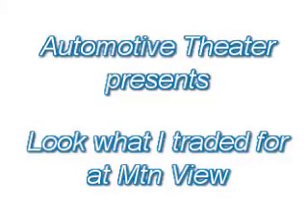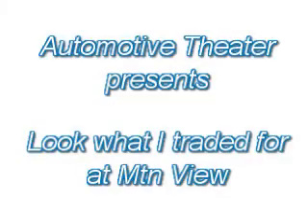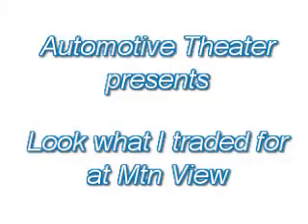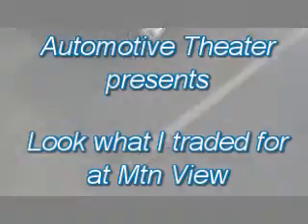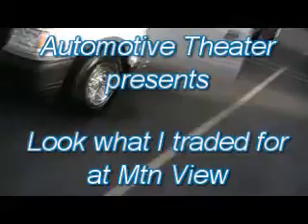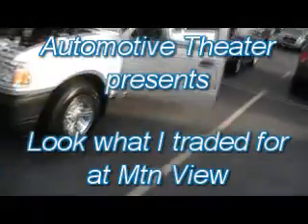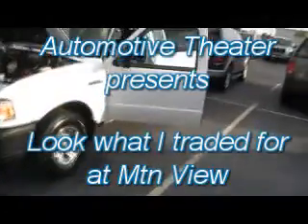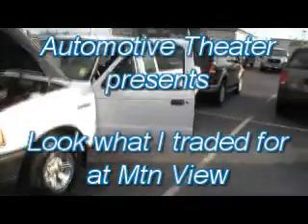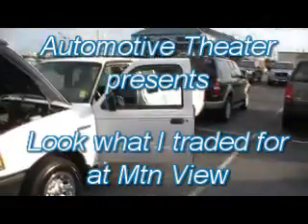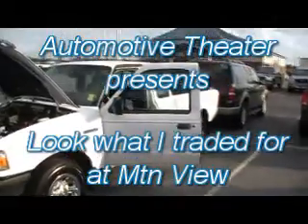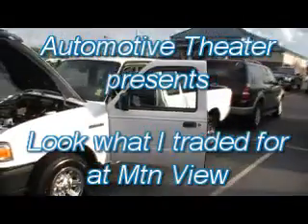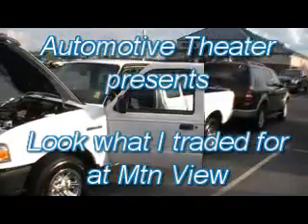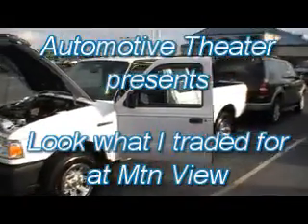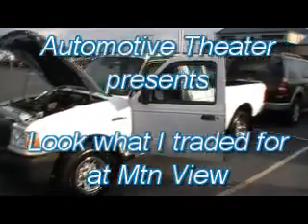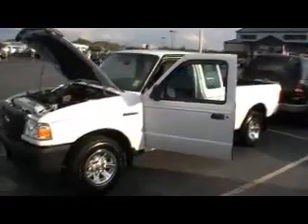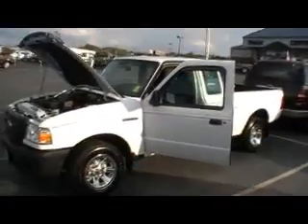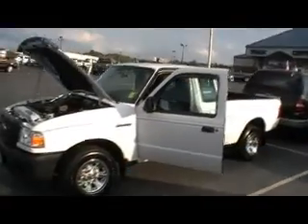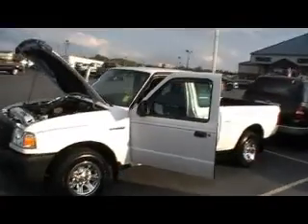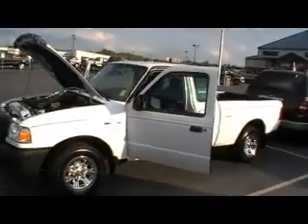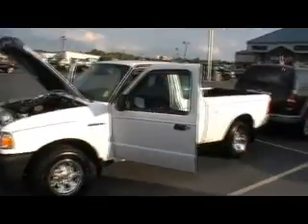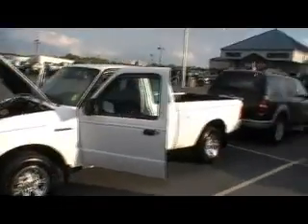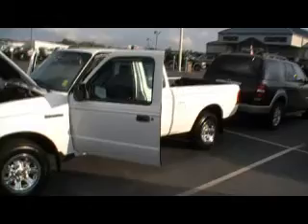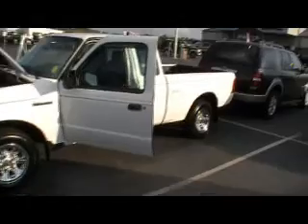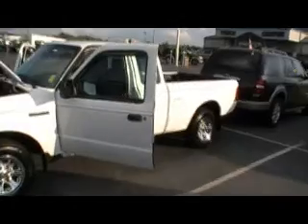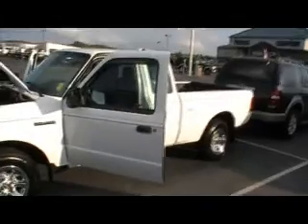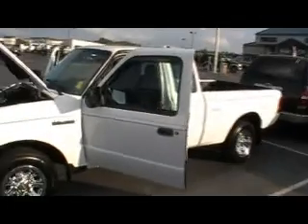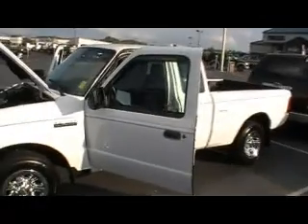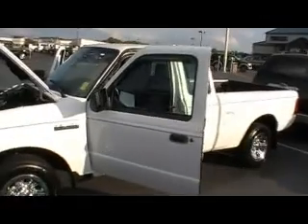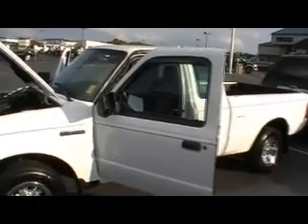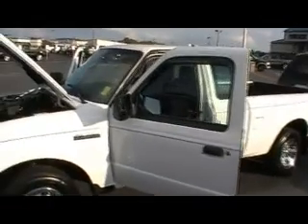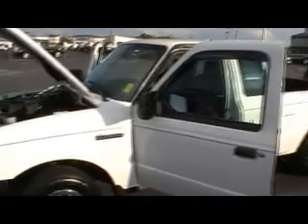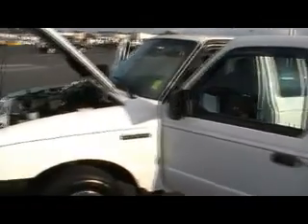Hey guys, here we are downtown Chattanooga at Mountain View Ford Lincoln Mercury with another episode of Look What I Traded For.